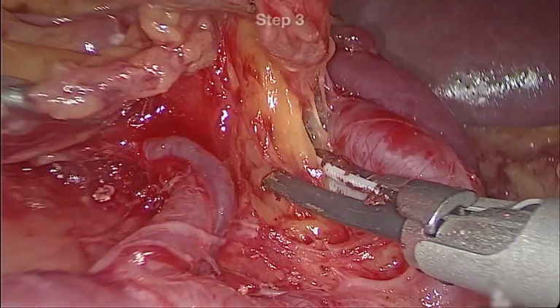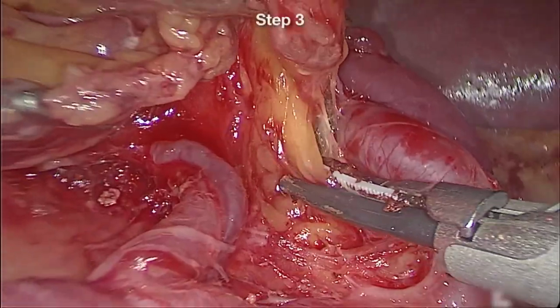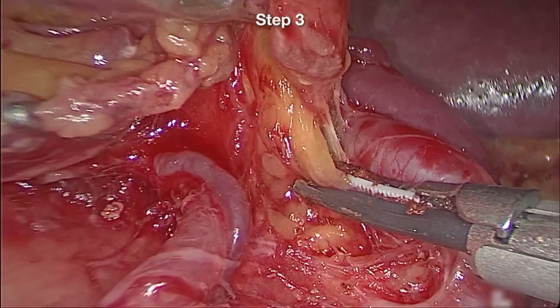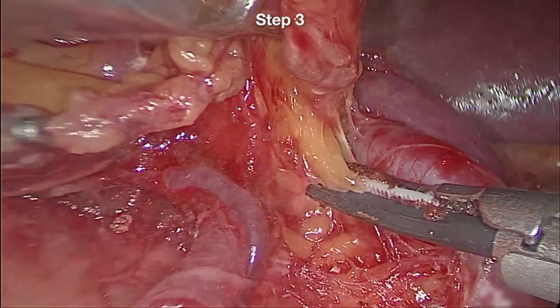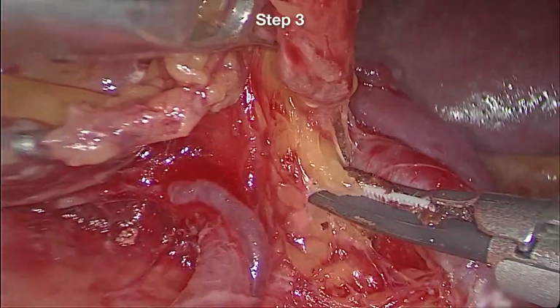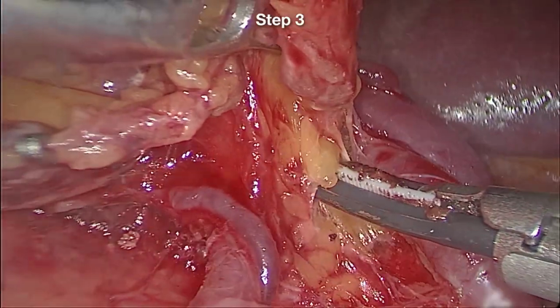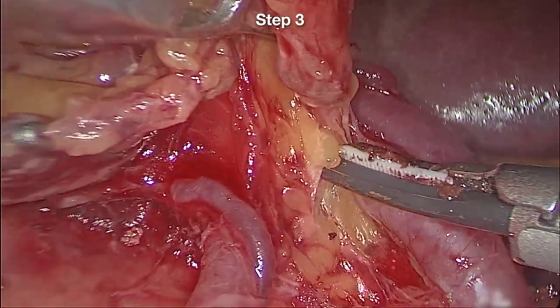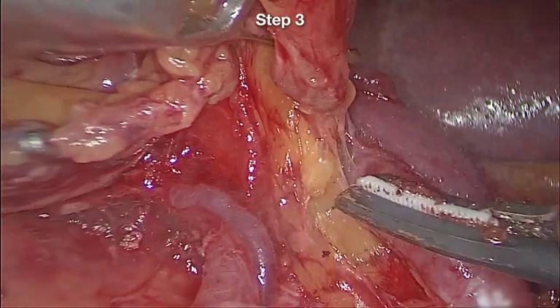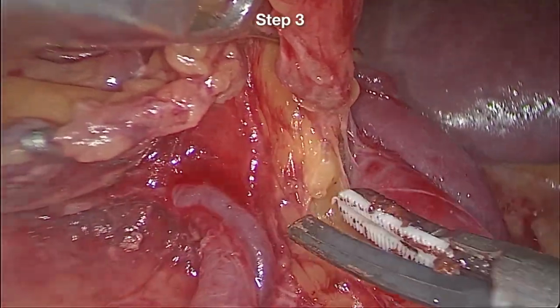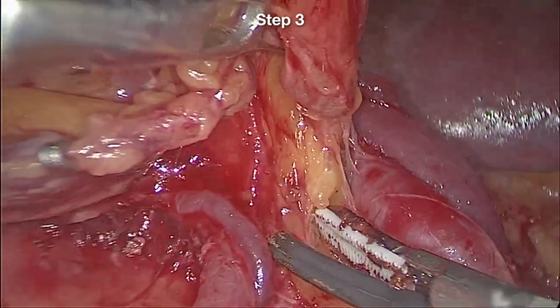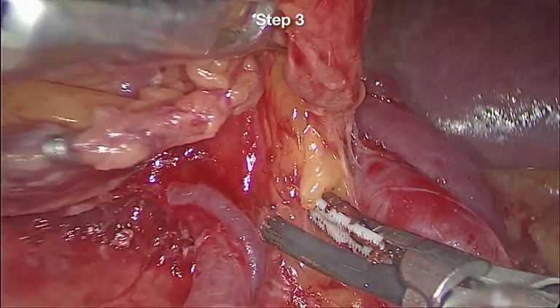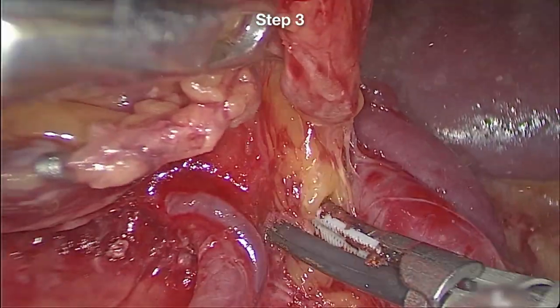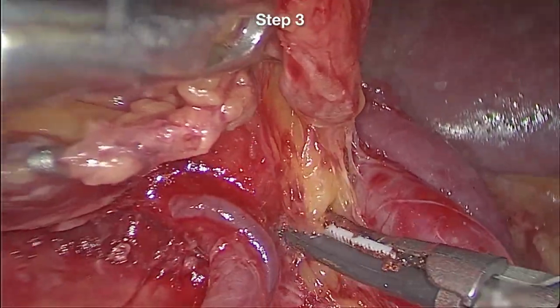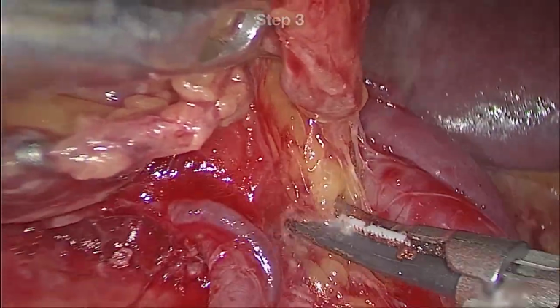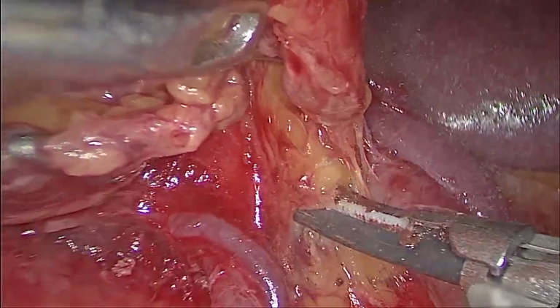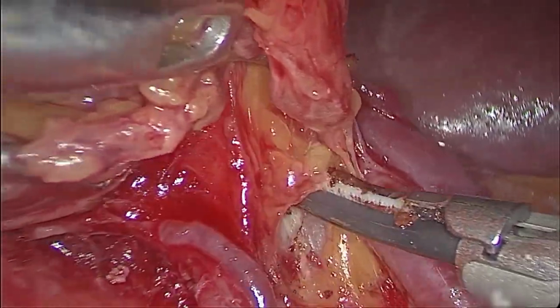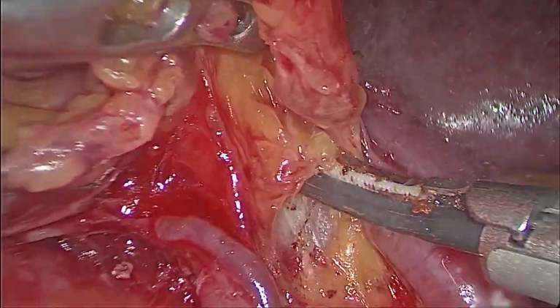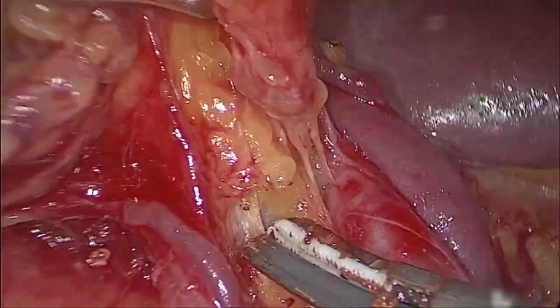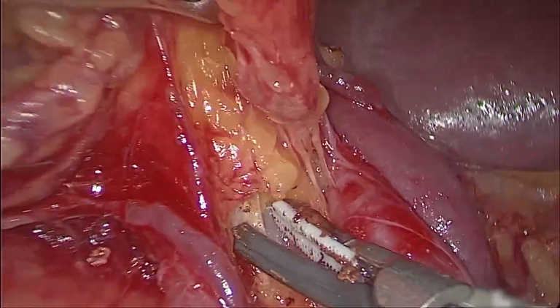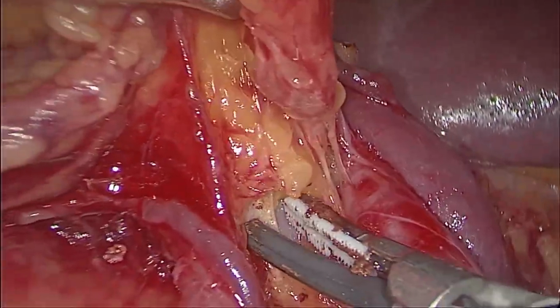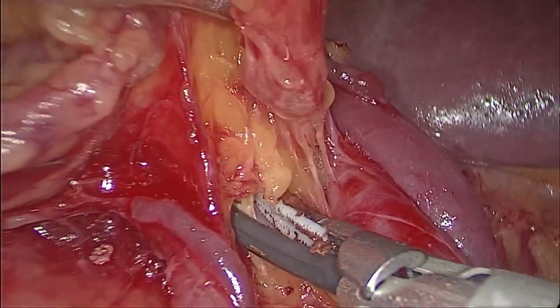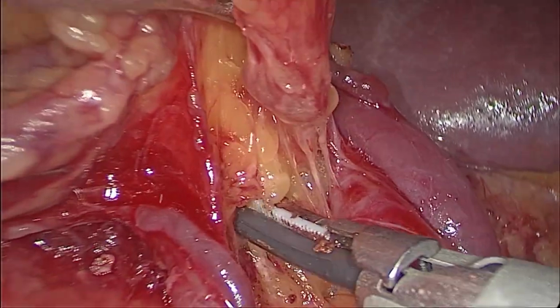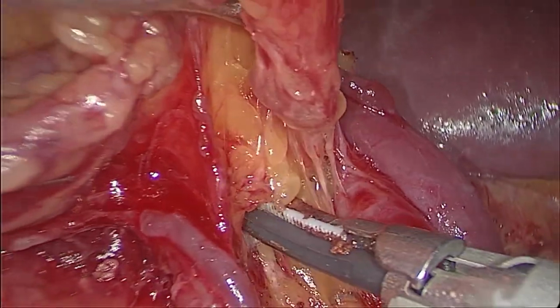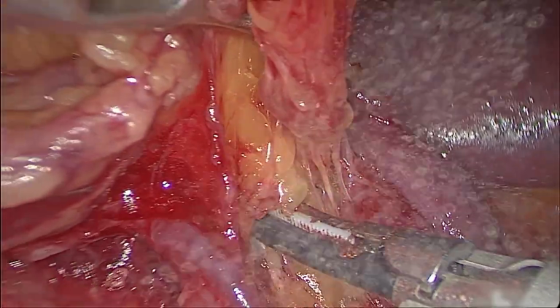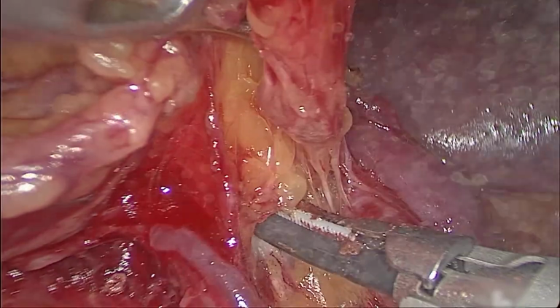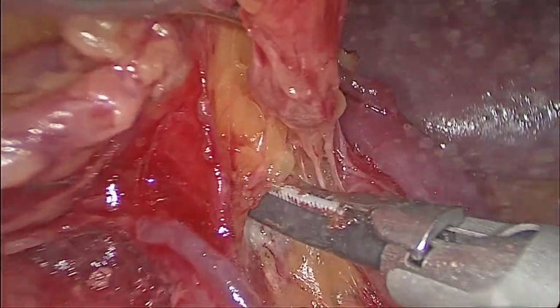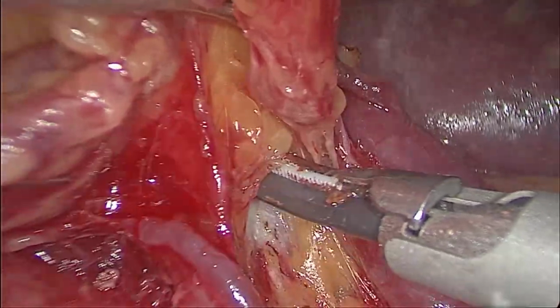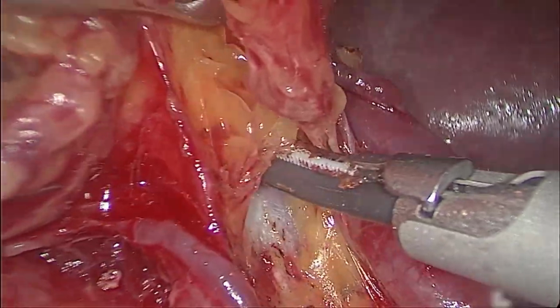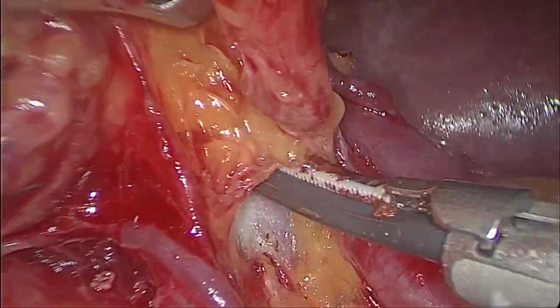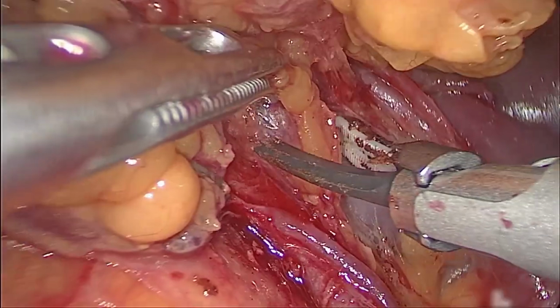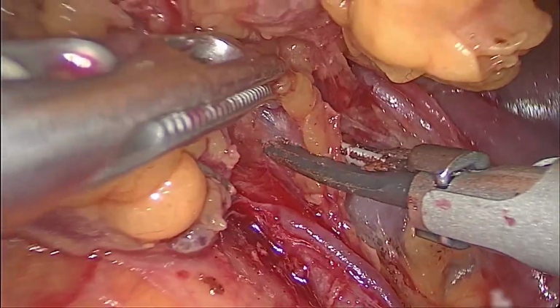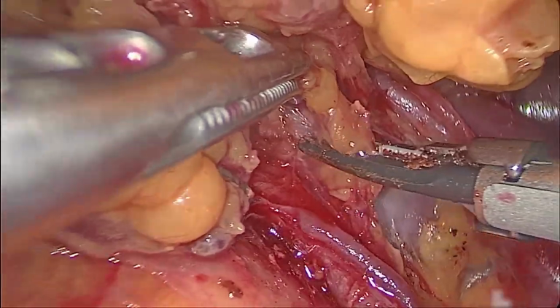Step 3. We skeletonized the superior splenic lobar arteries near the upper pole of the spleen.